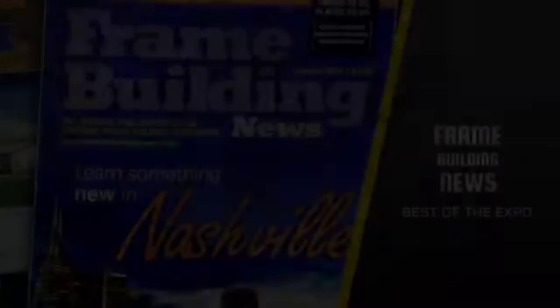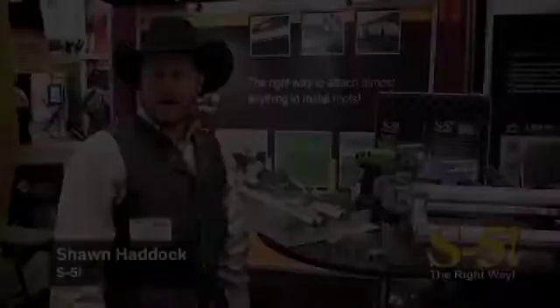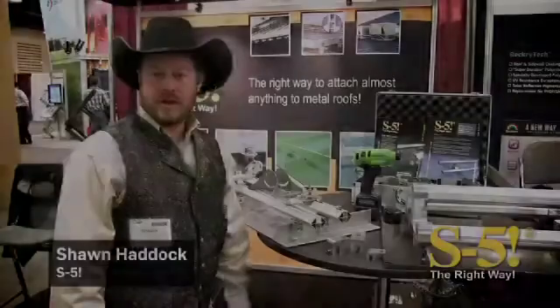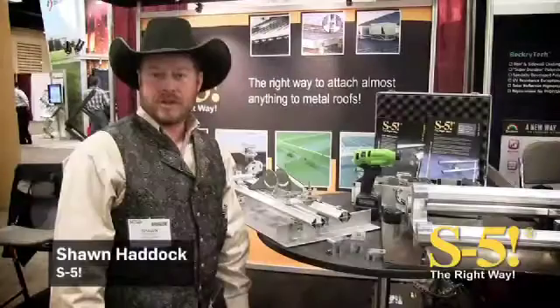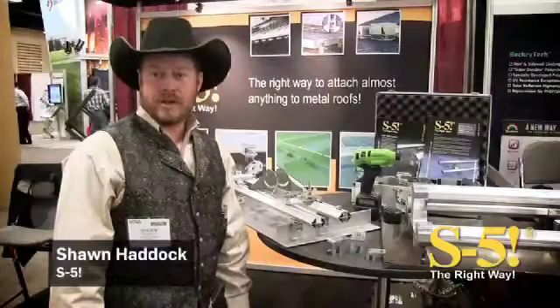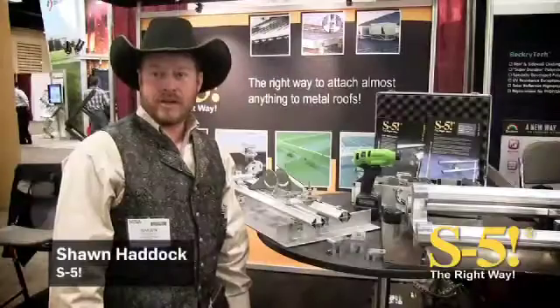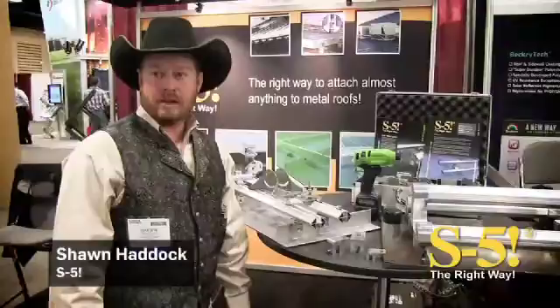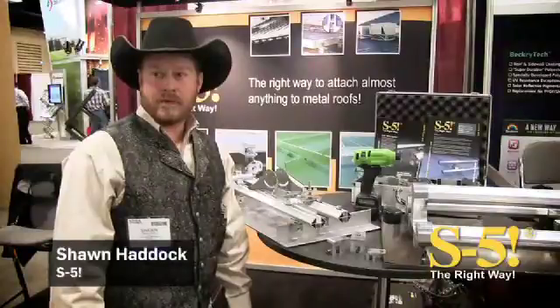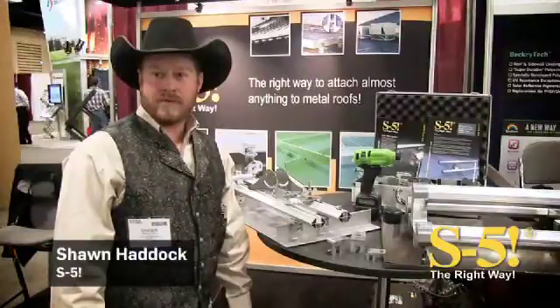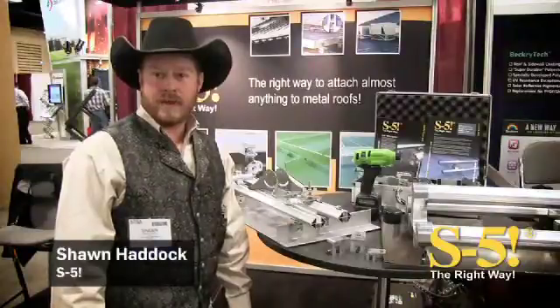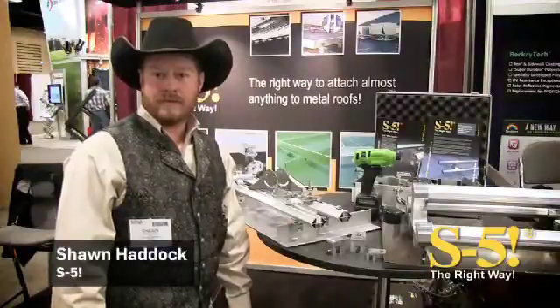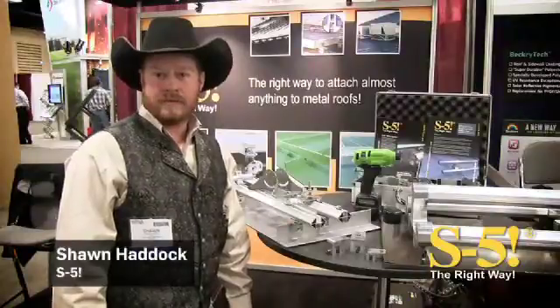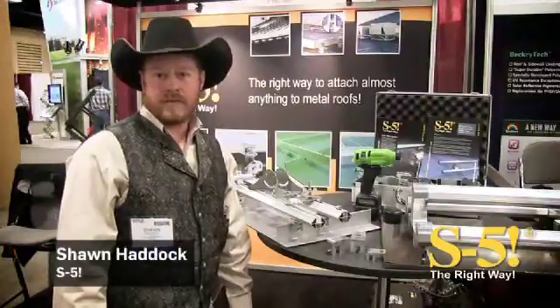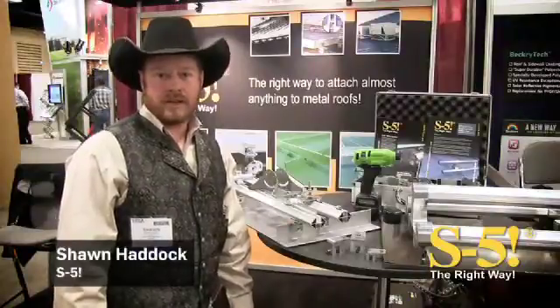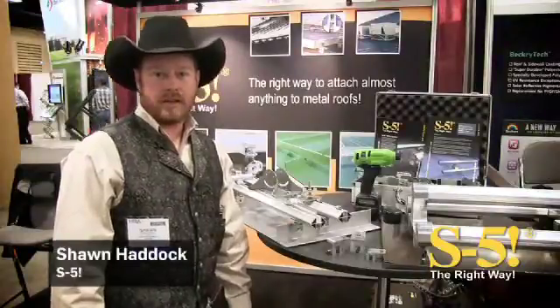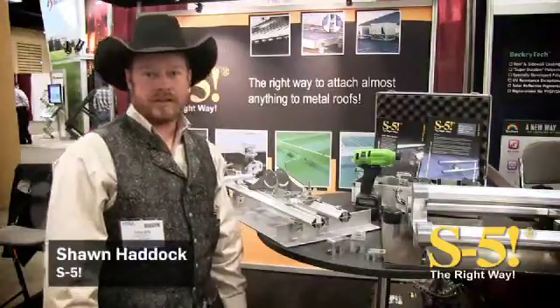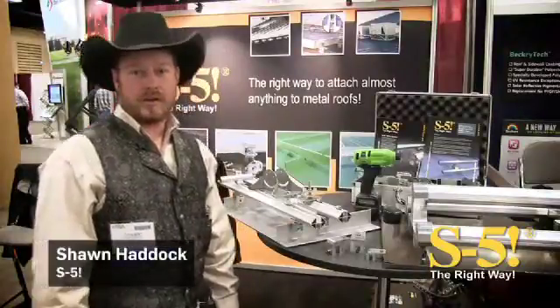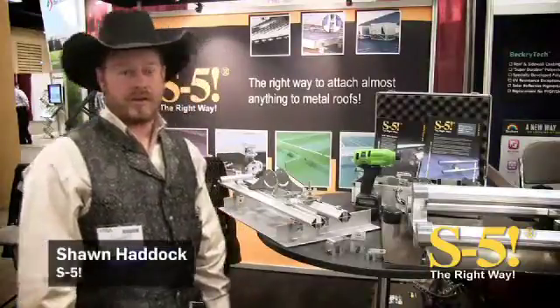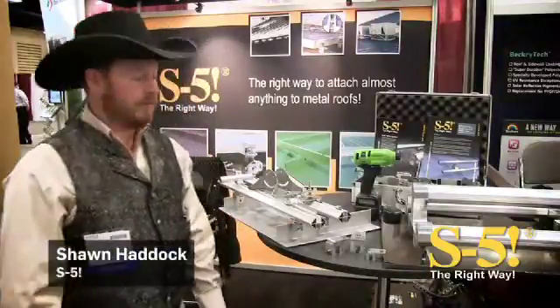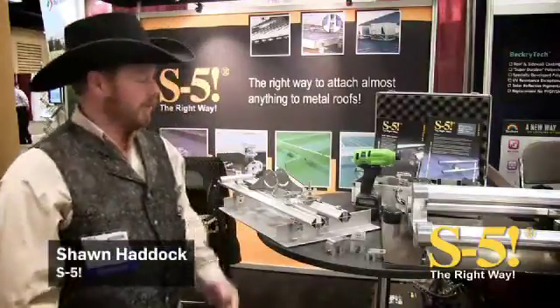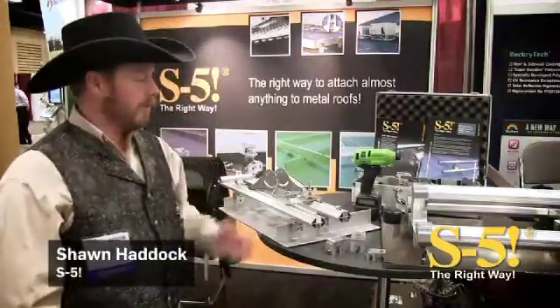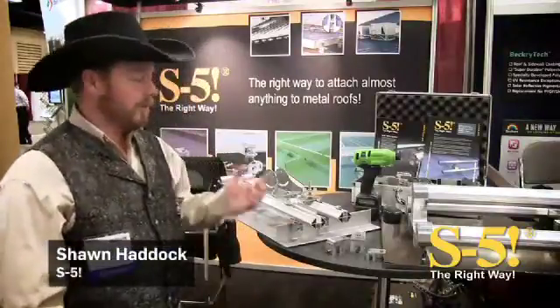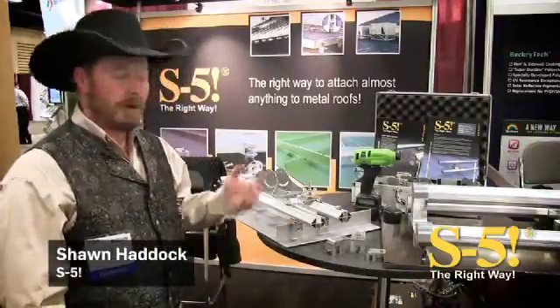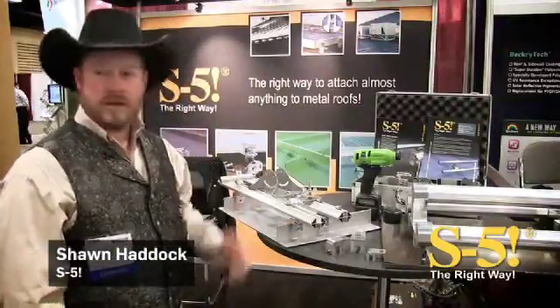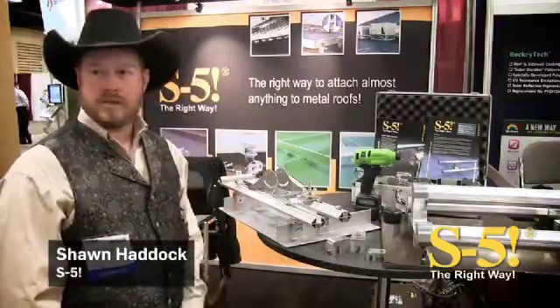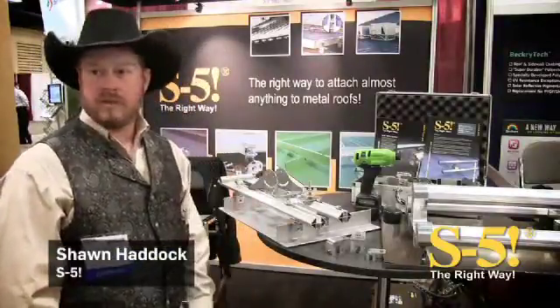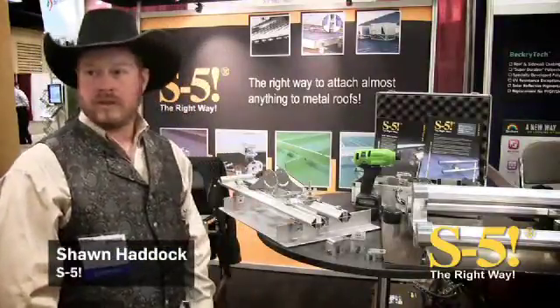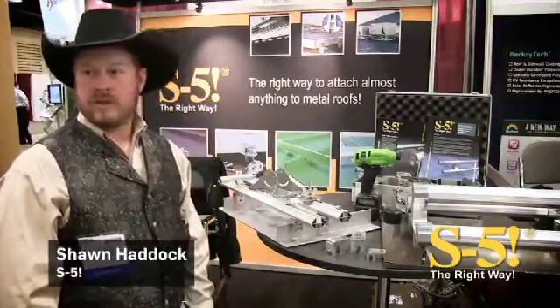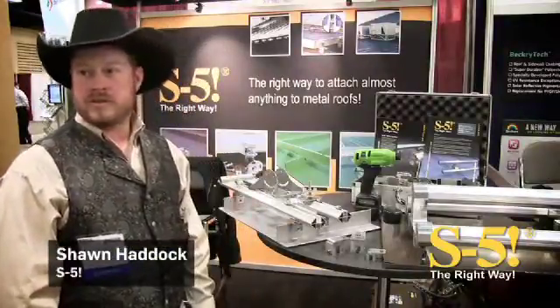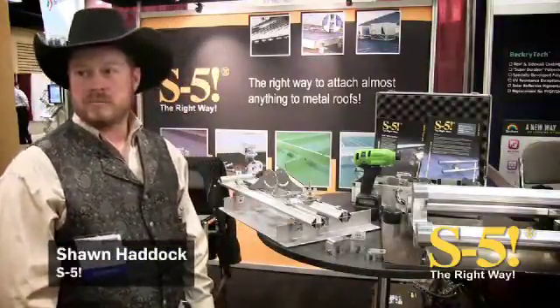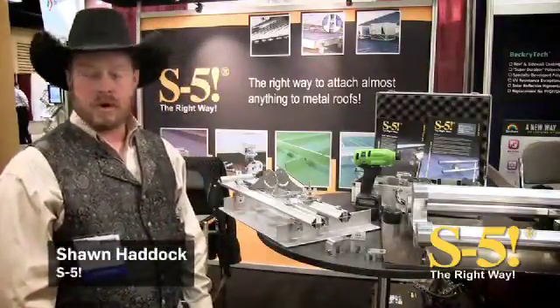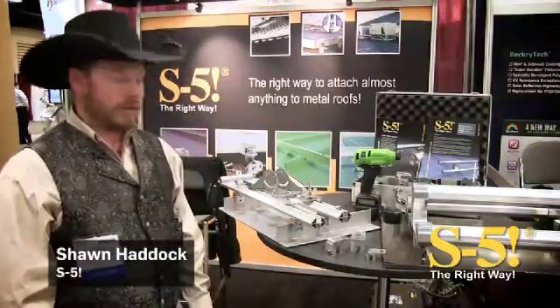Hi, I'm Sean Haddock with S5. Today I'd like to show you three new products that we've introduced to the market.